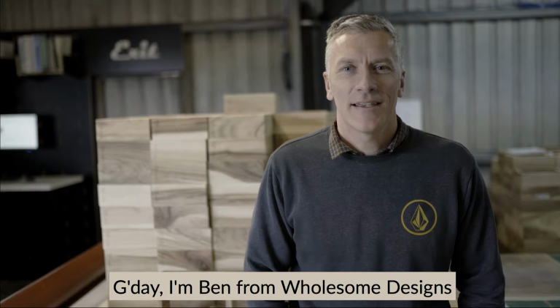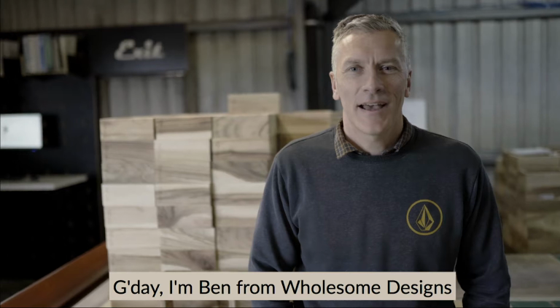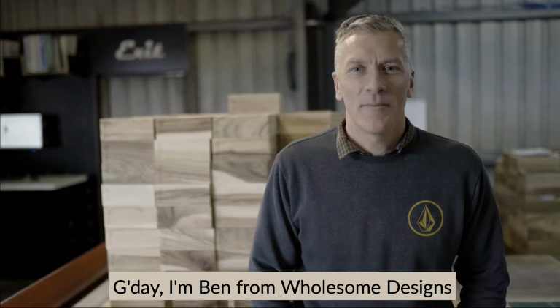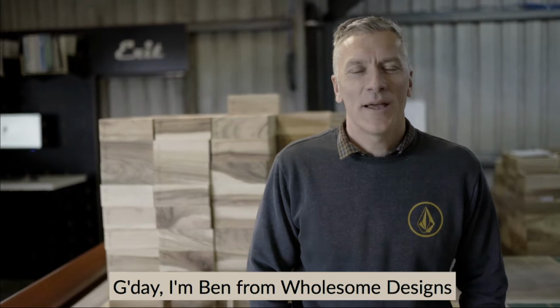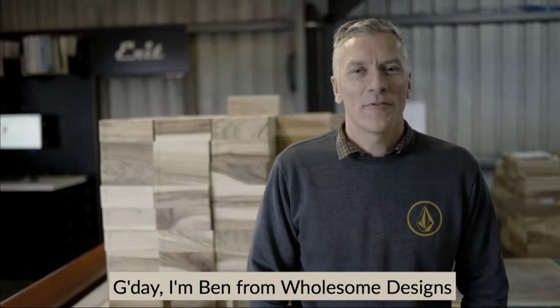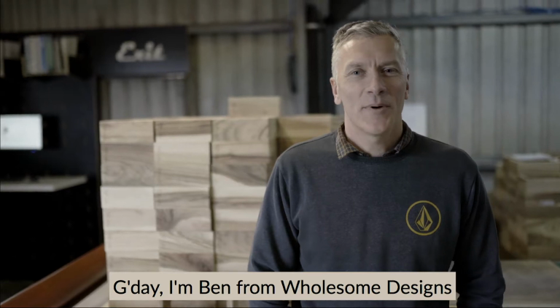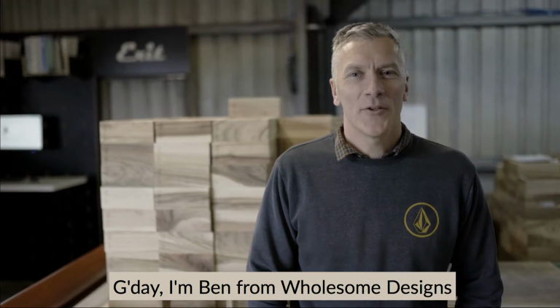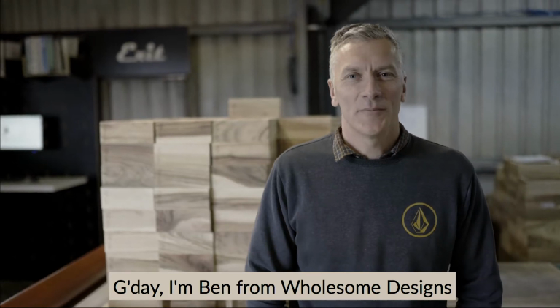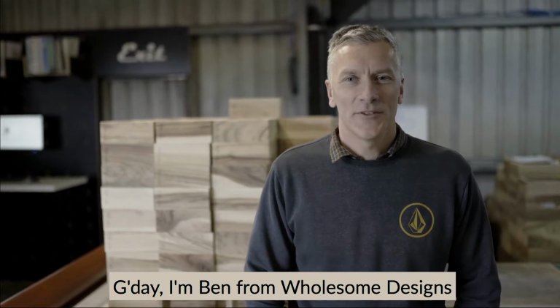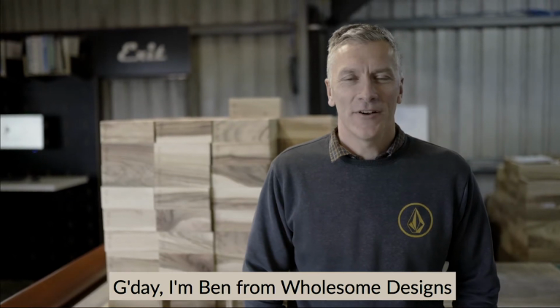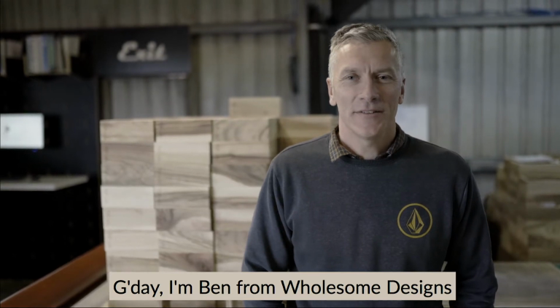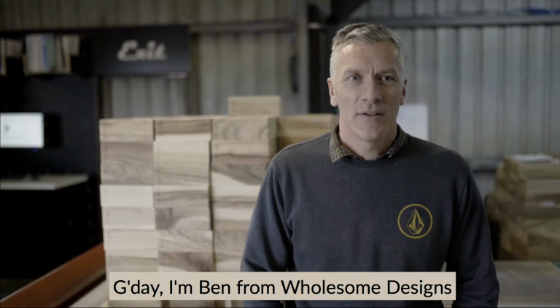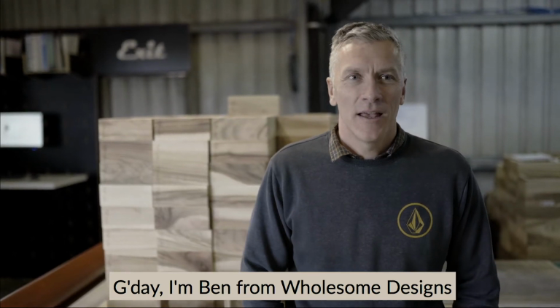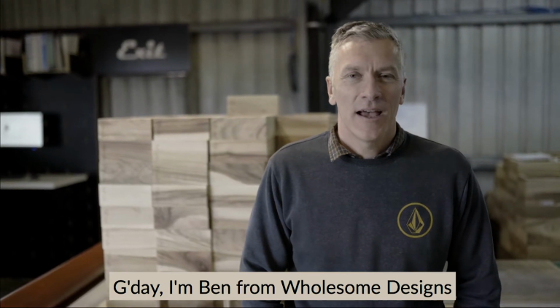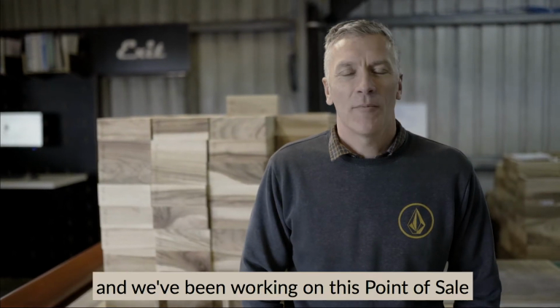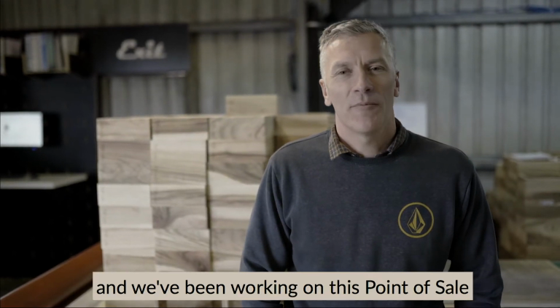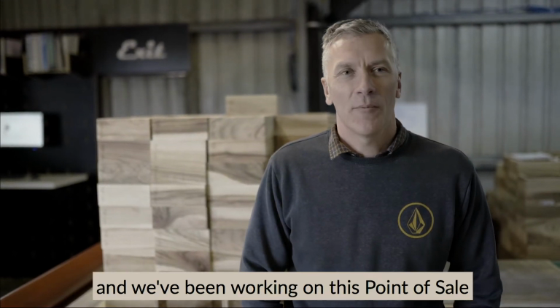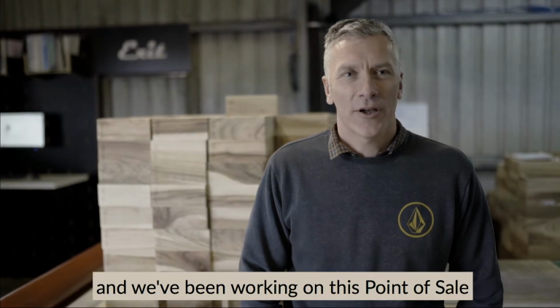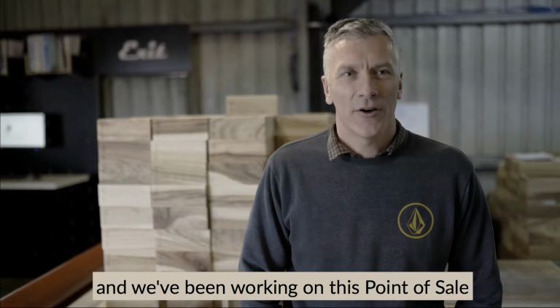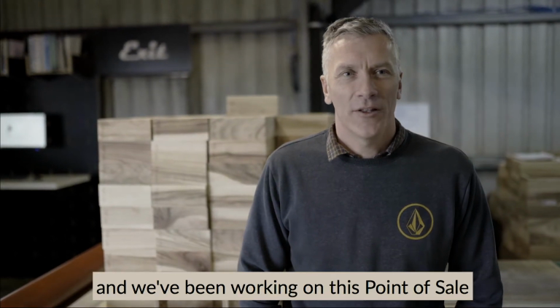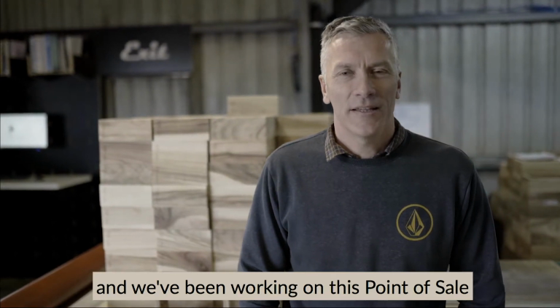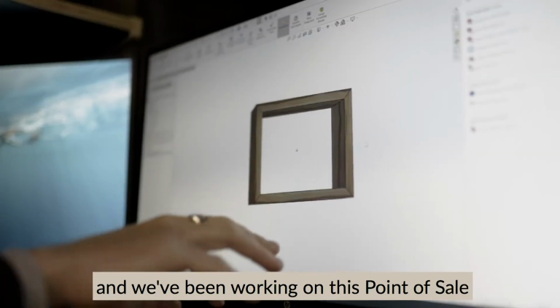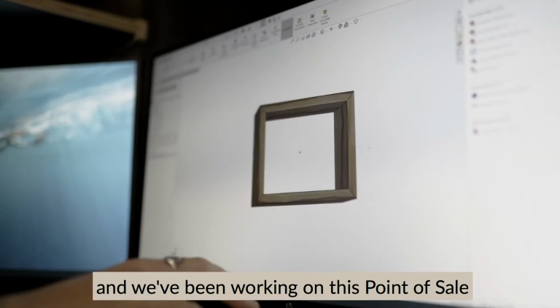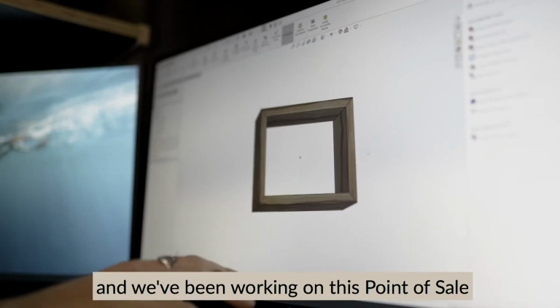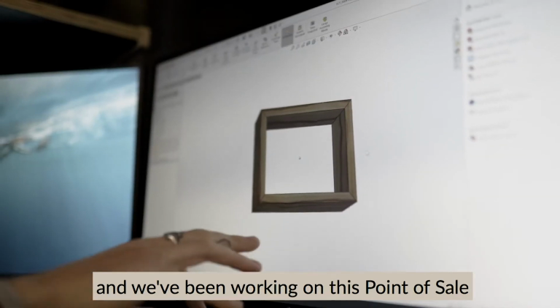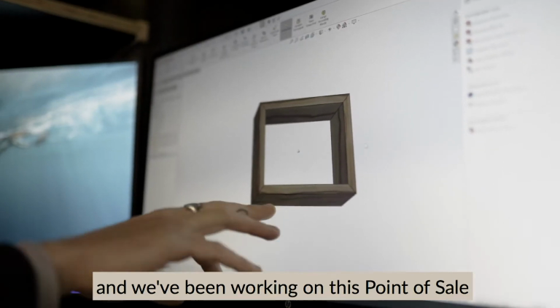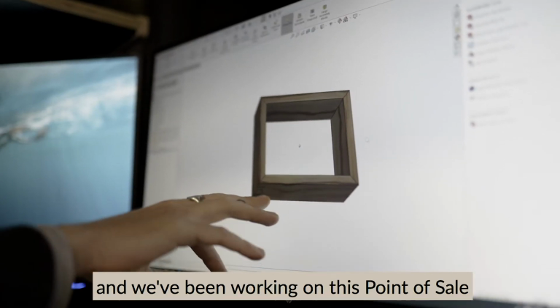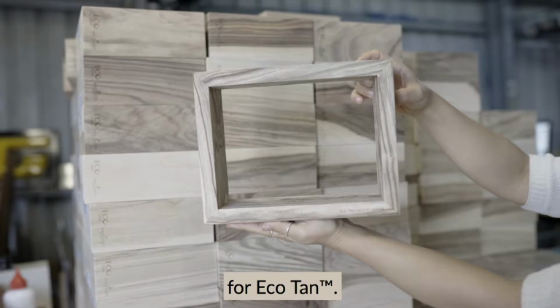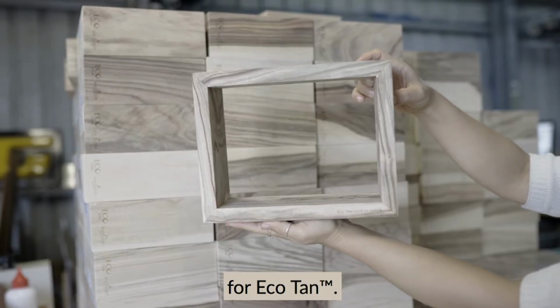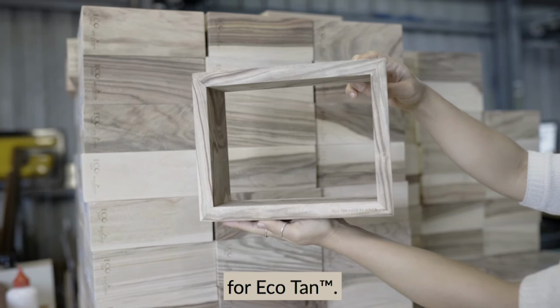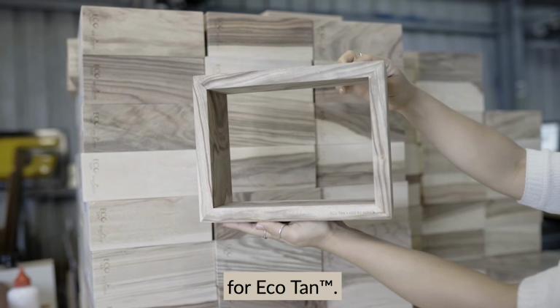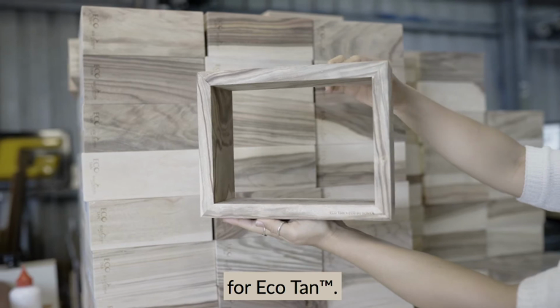G'day, I'm Ben from Wholesome Designs and we've been working on this point of sale for Ecotan.